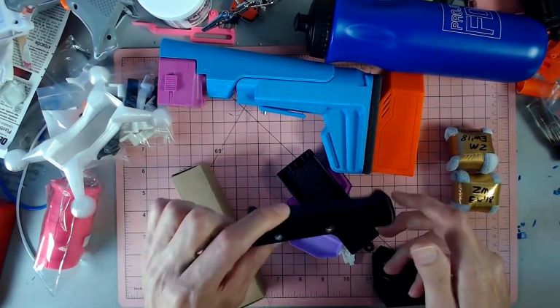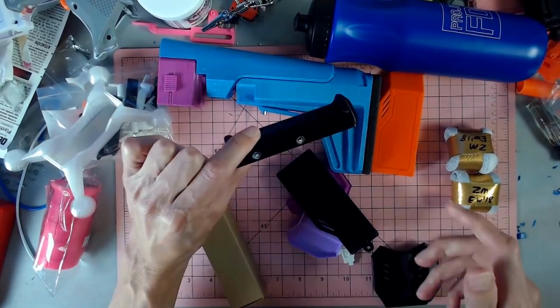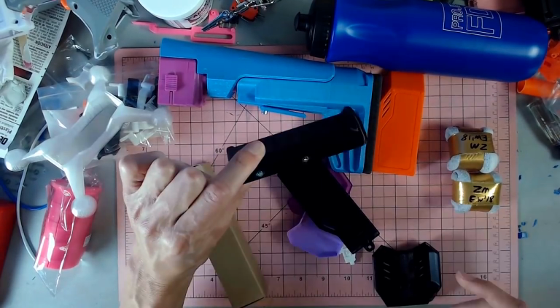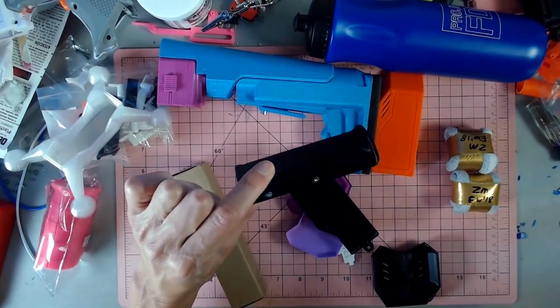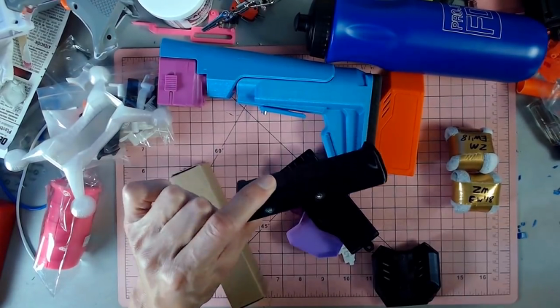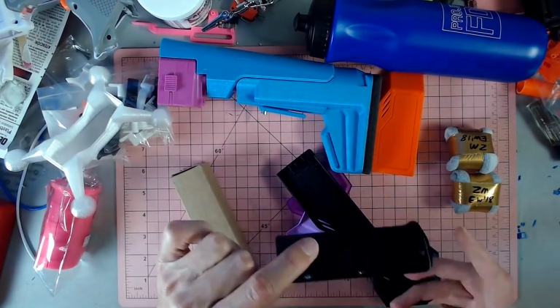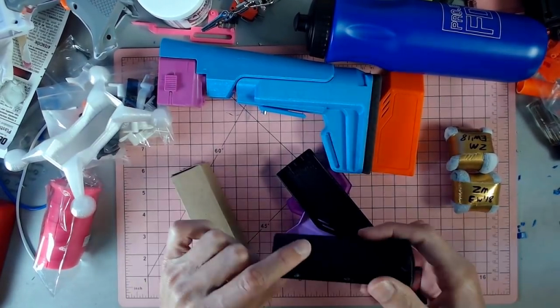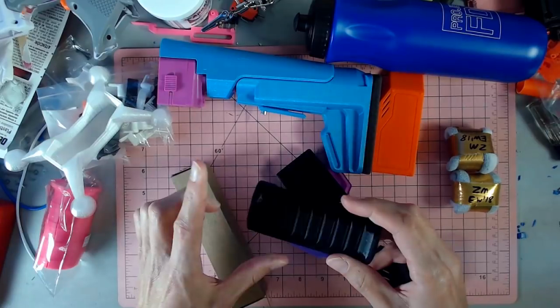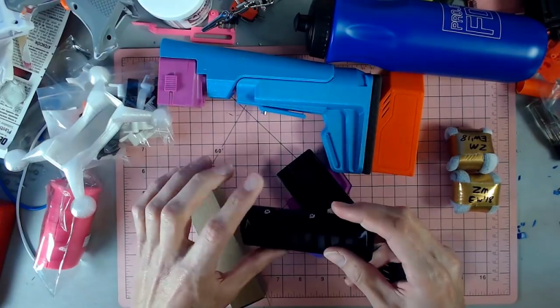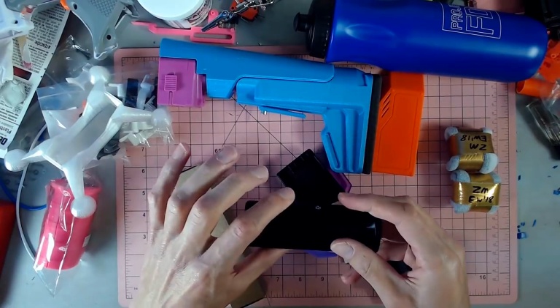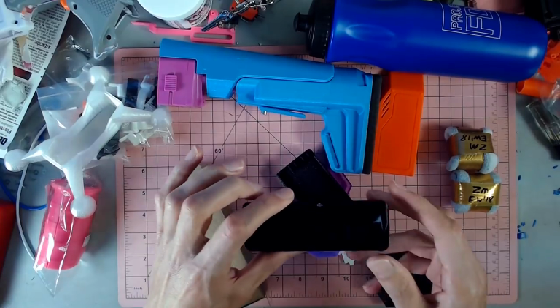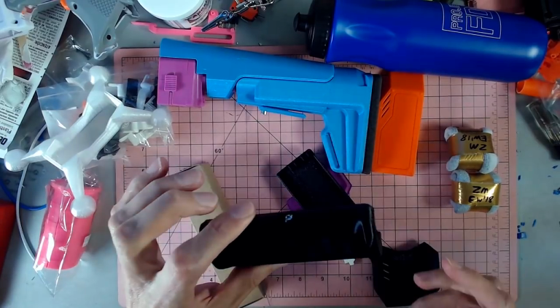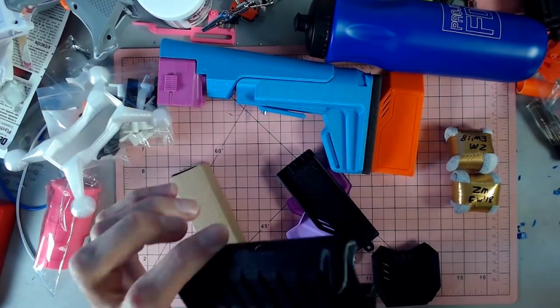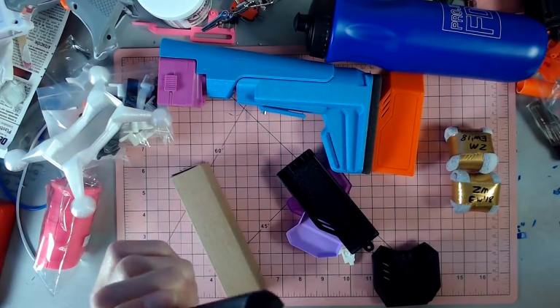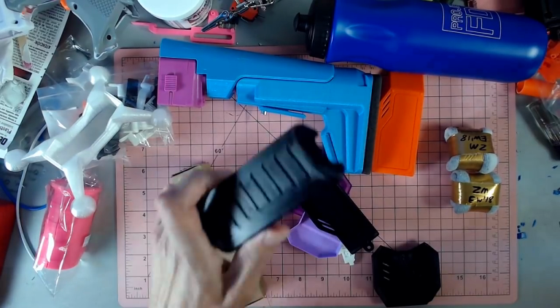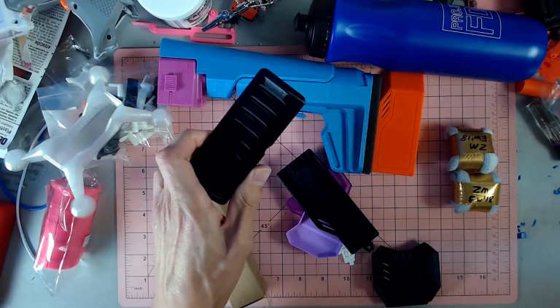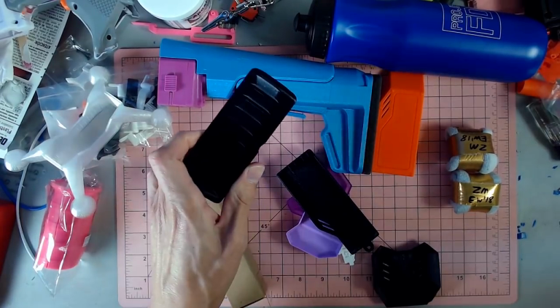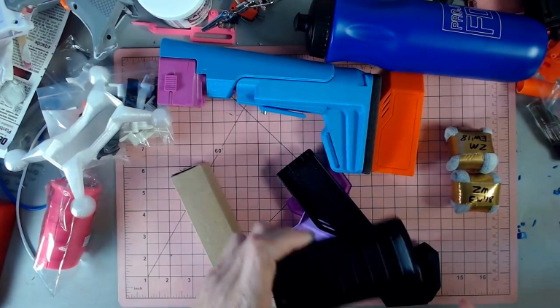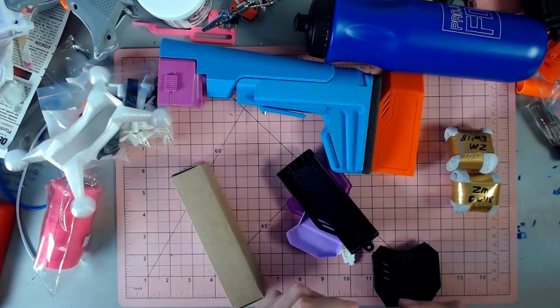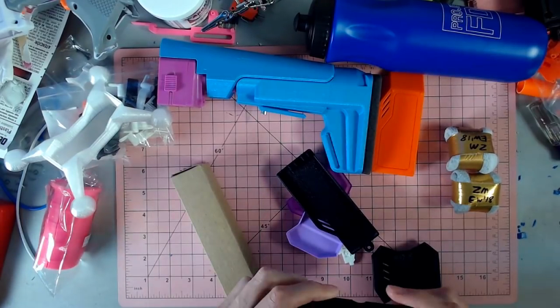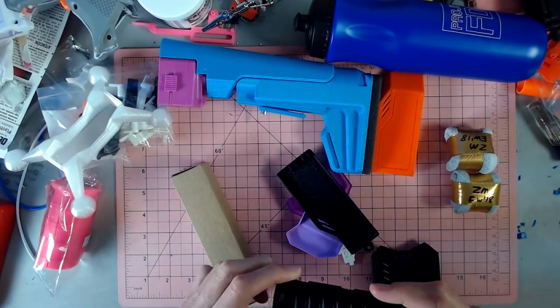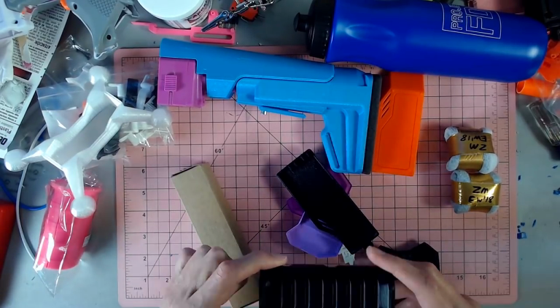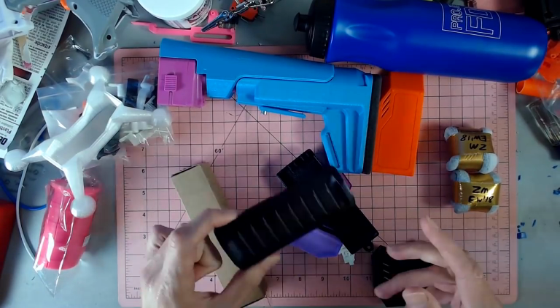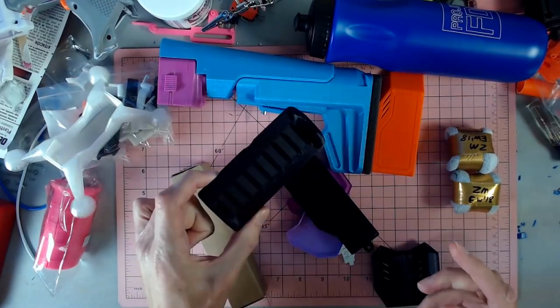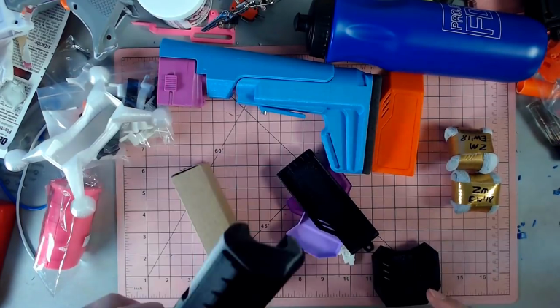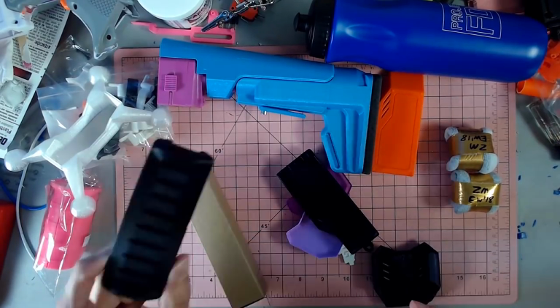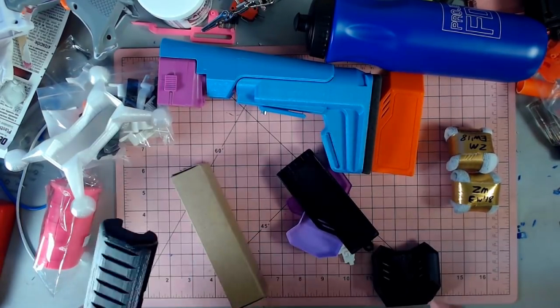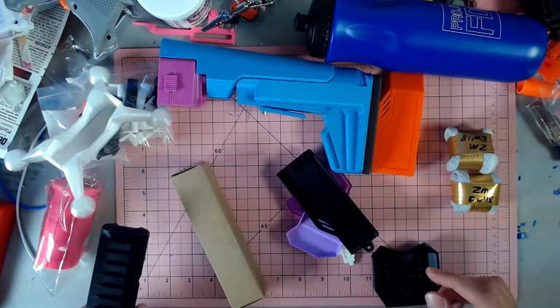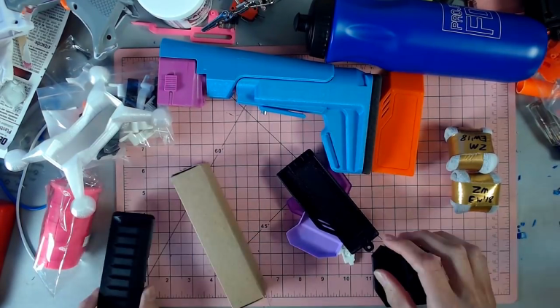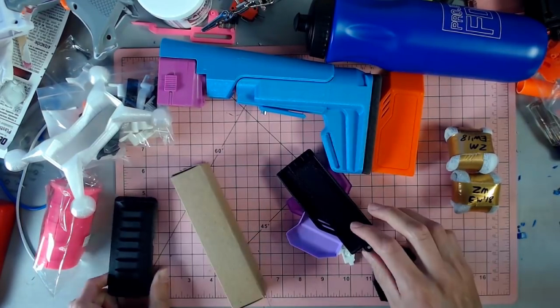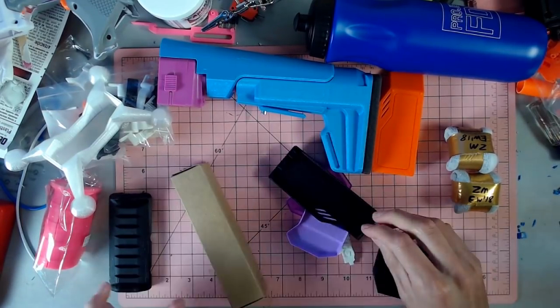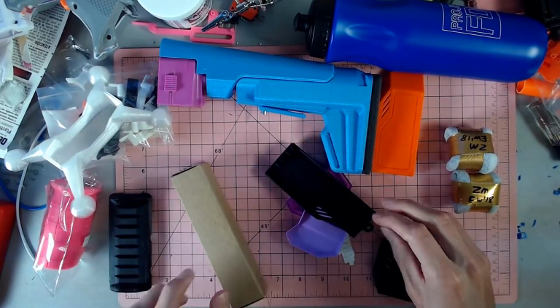Another Kronos grip — so if I want to do two Kronos blasters, I can now have a grip for both.